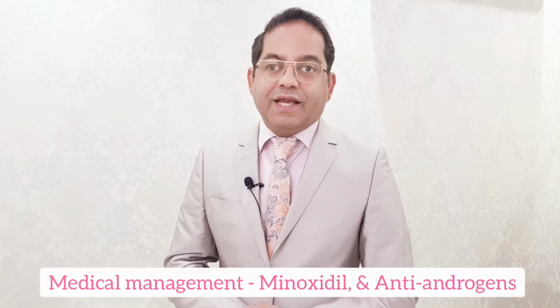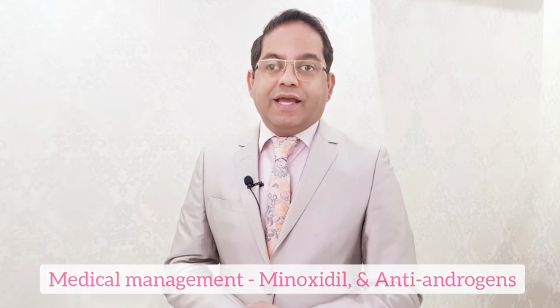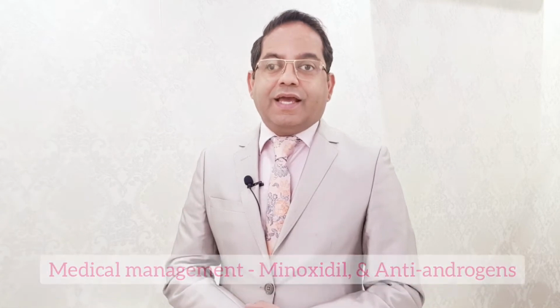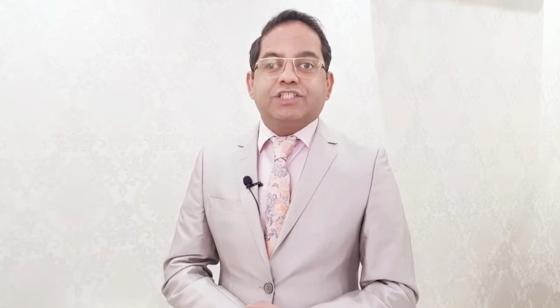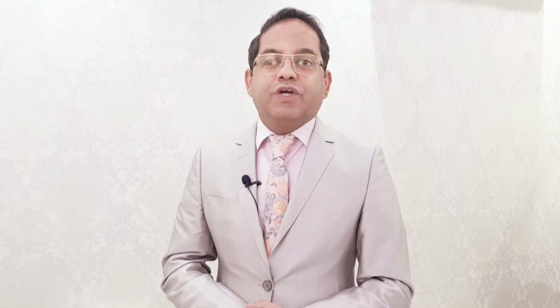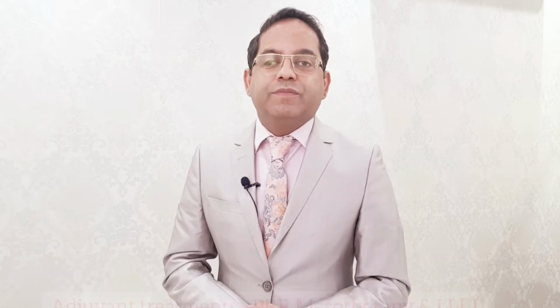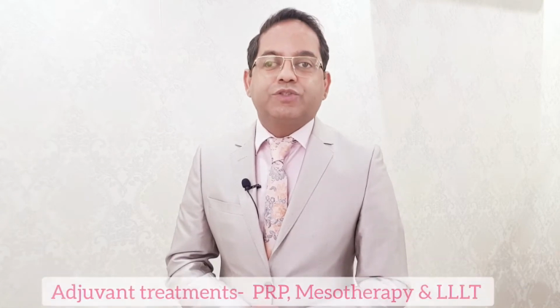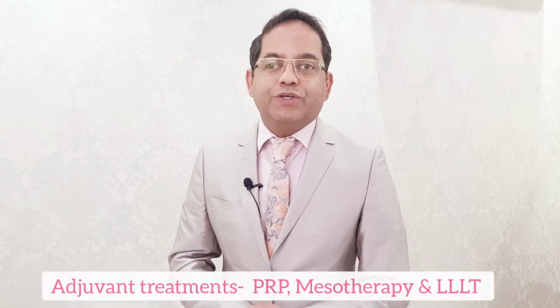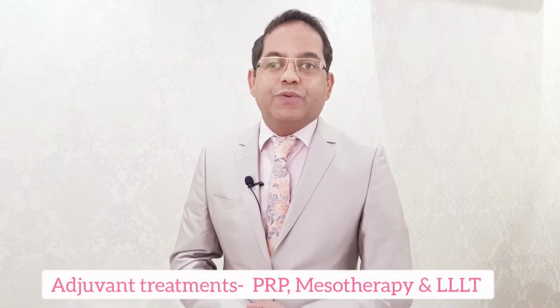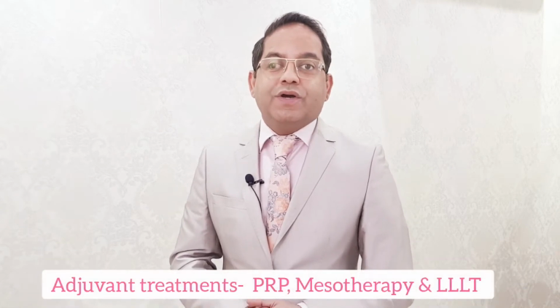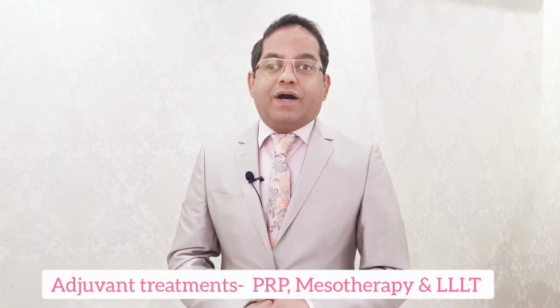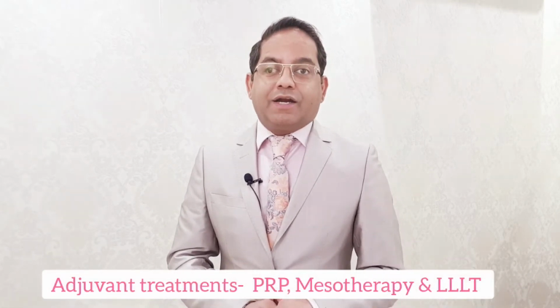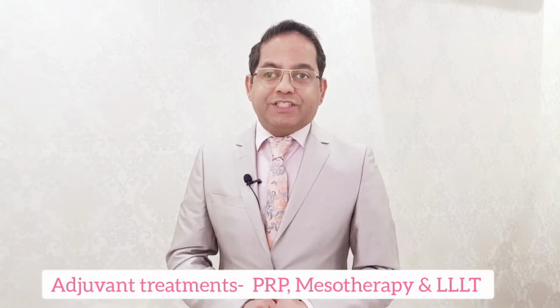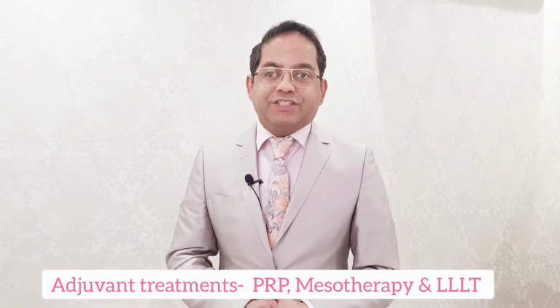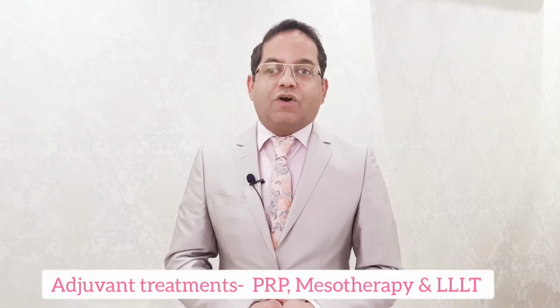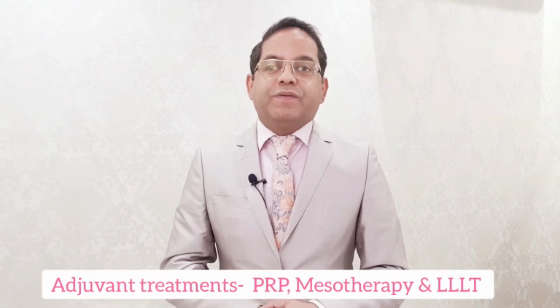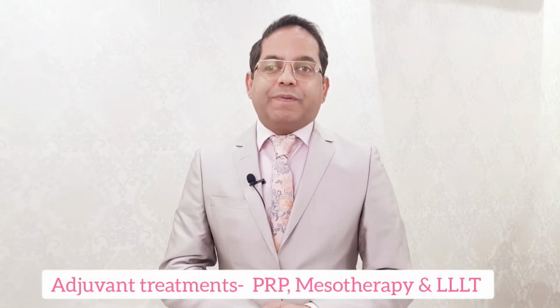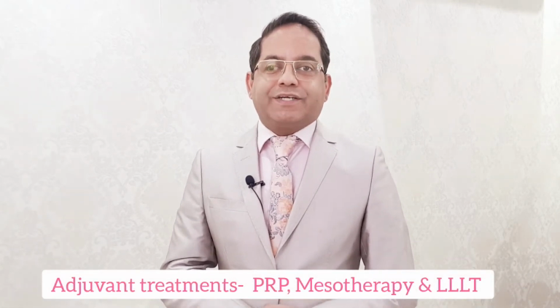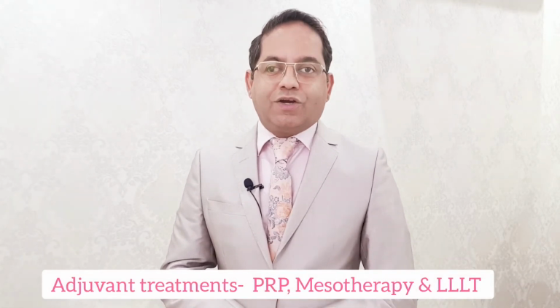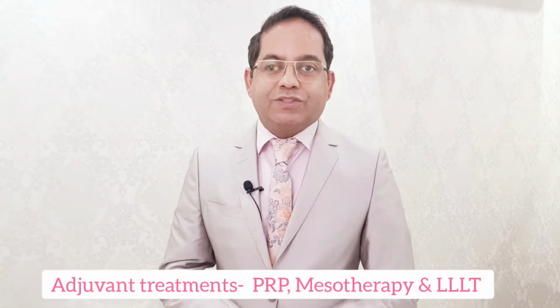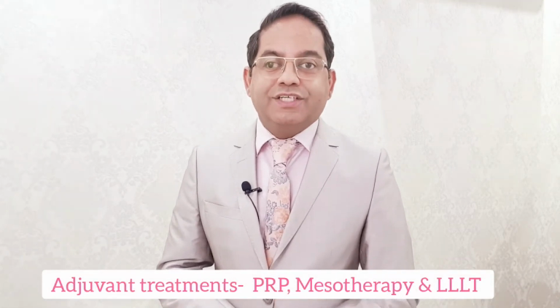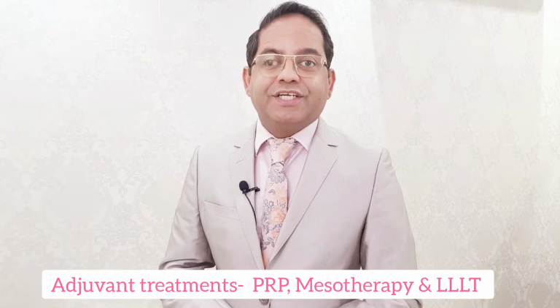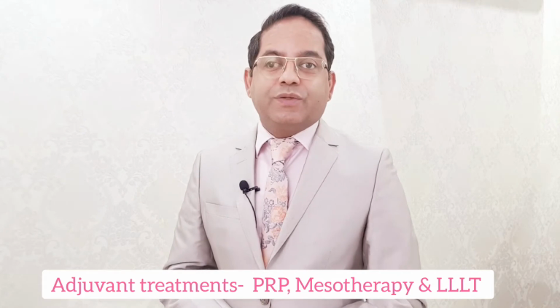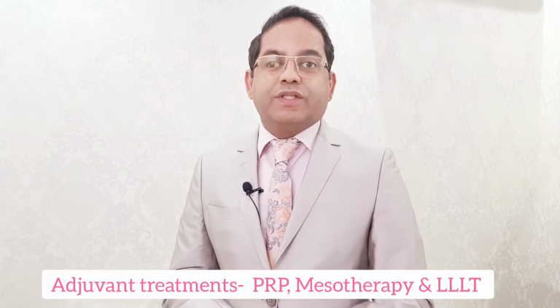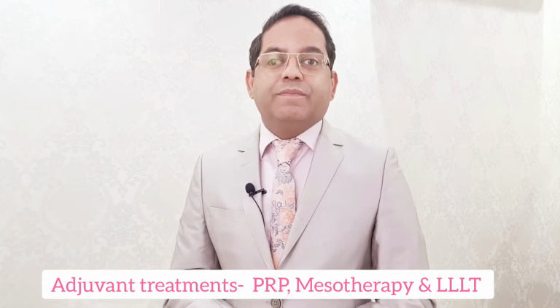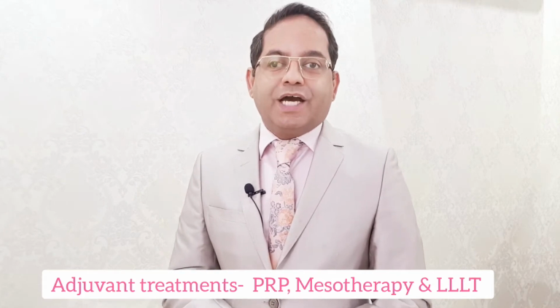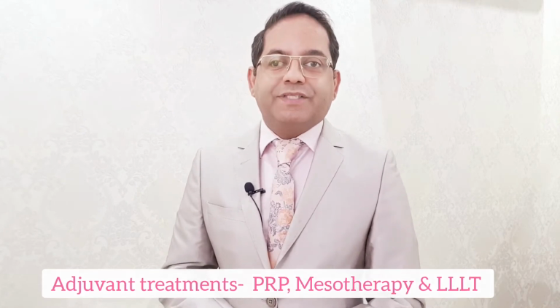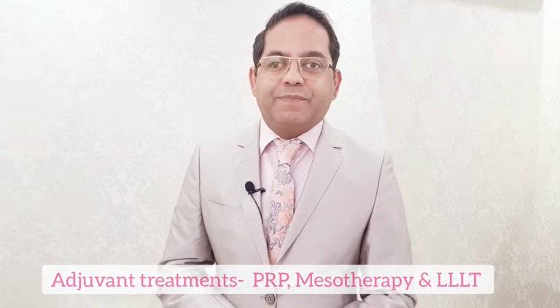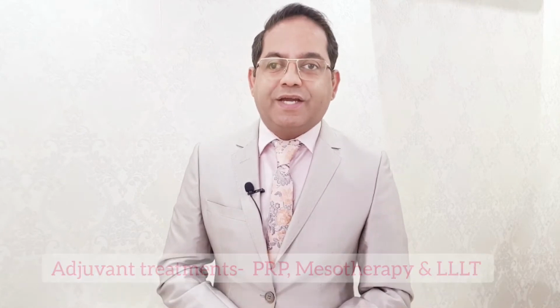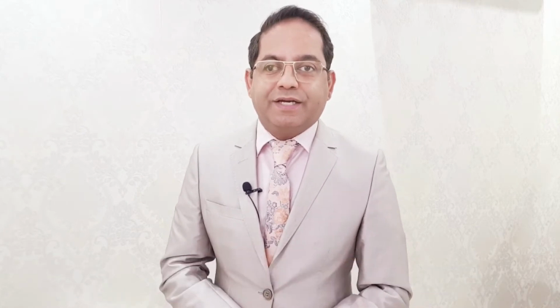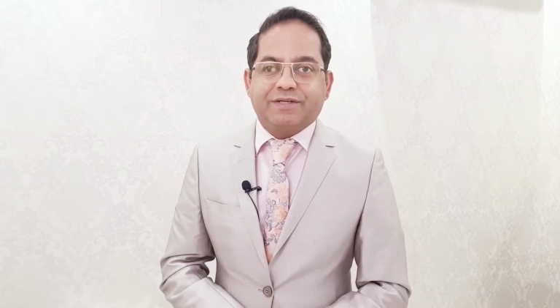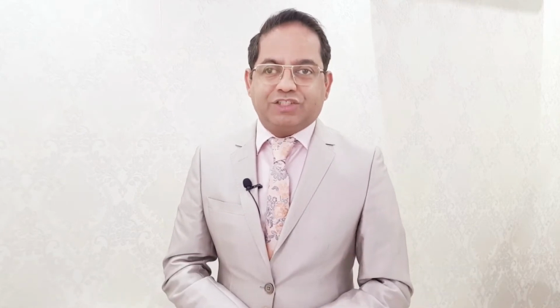In this video, we will be showing you our patients of female pattern hair loss treated with PRP therapy and medical management.